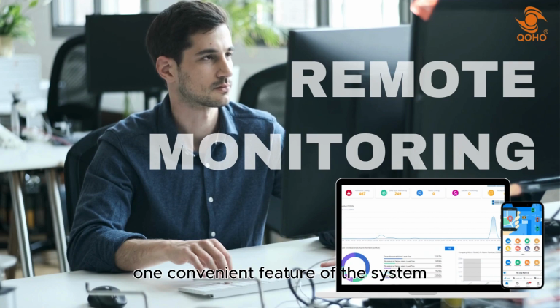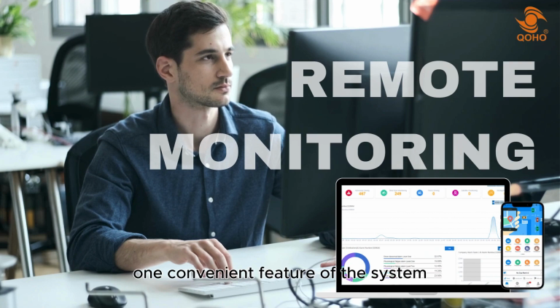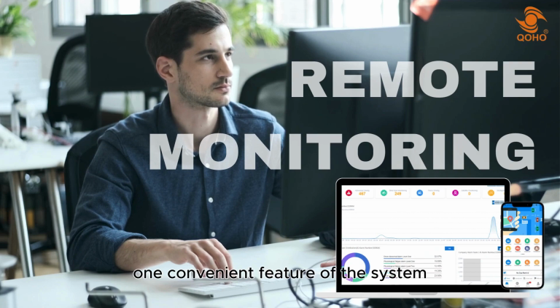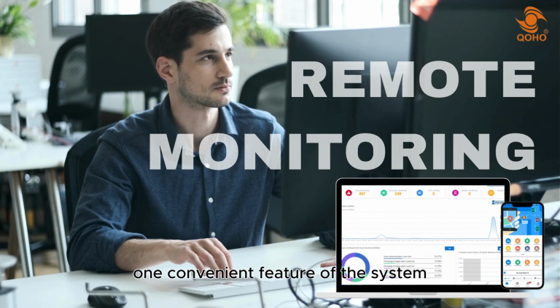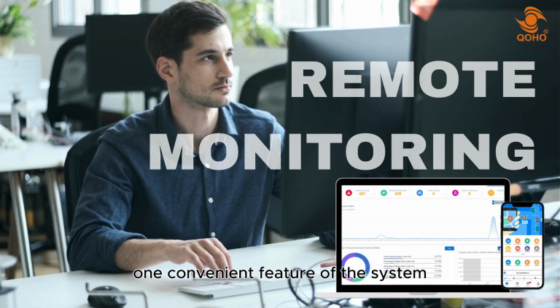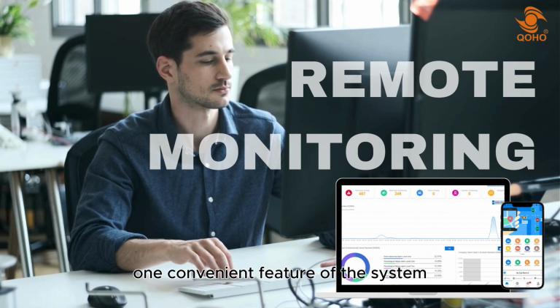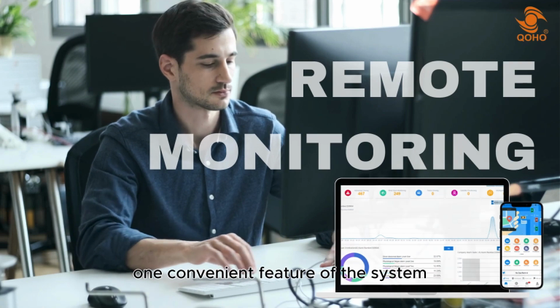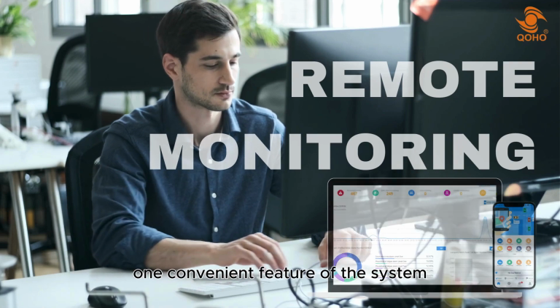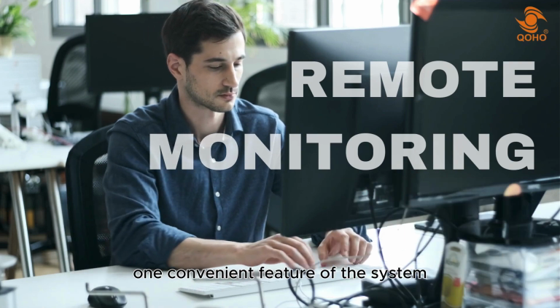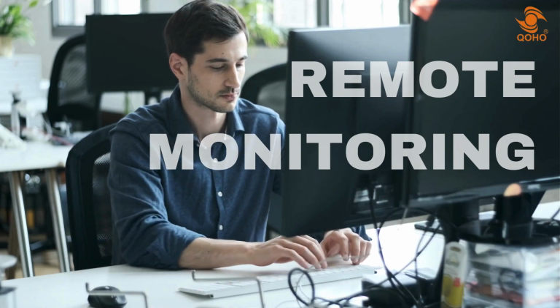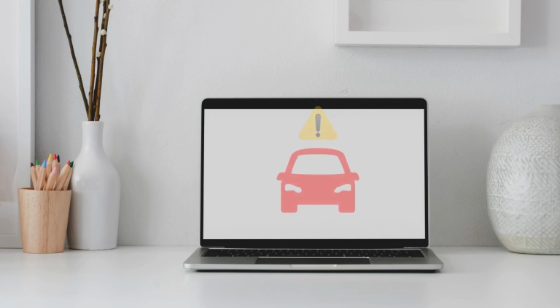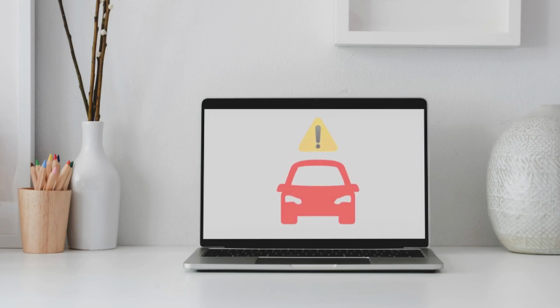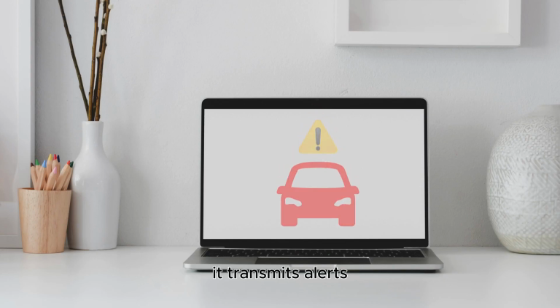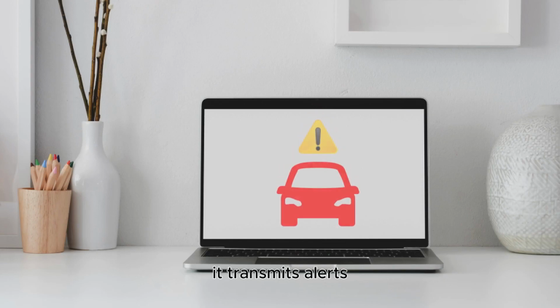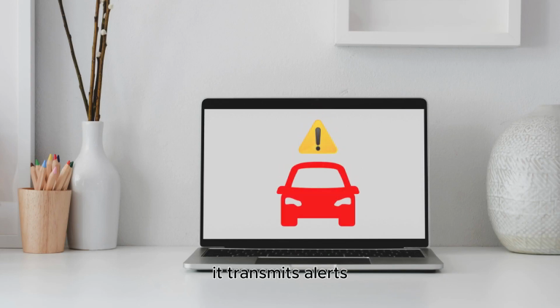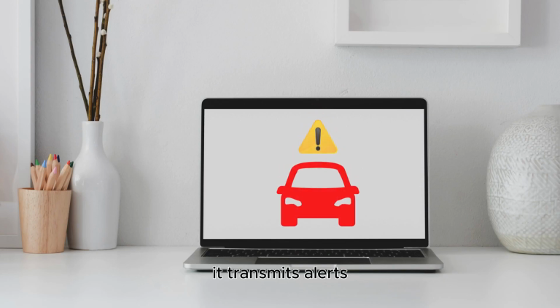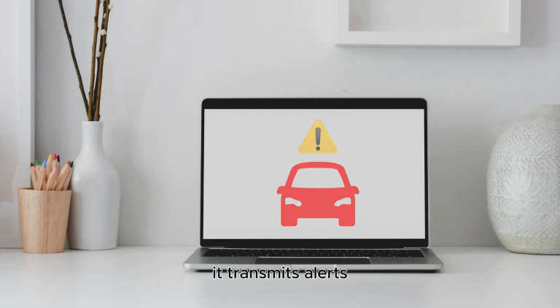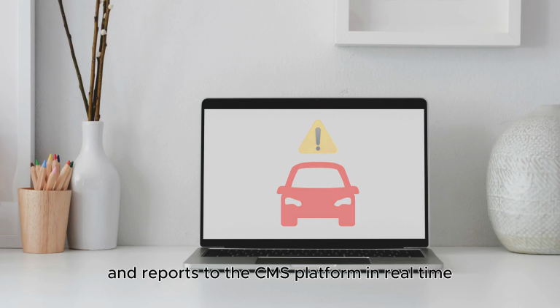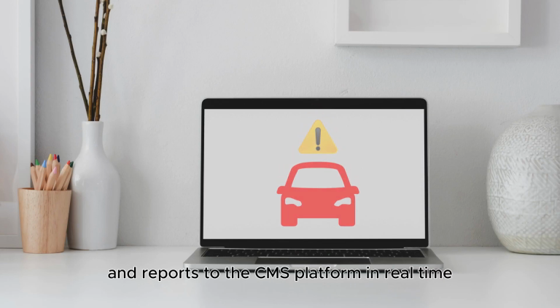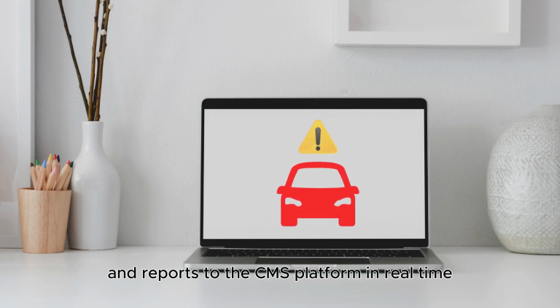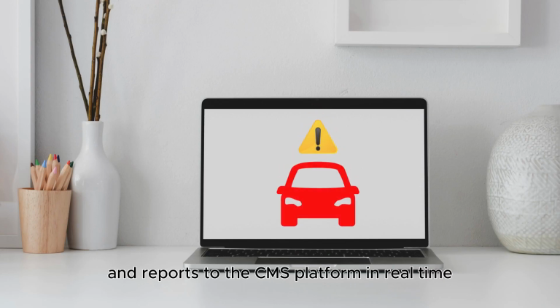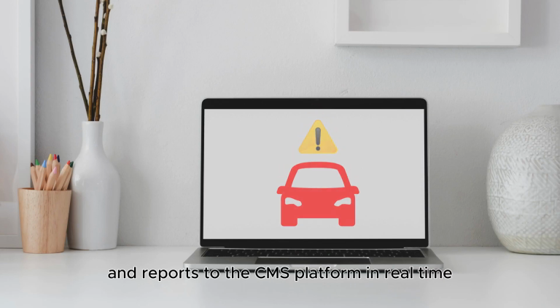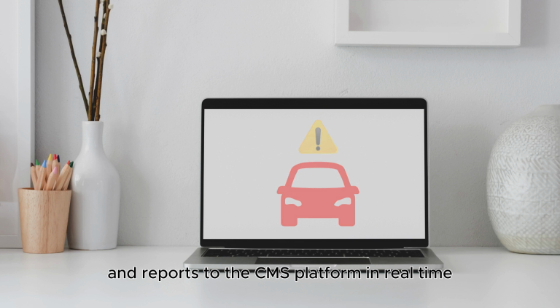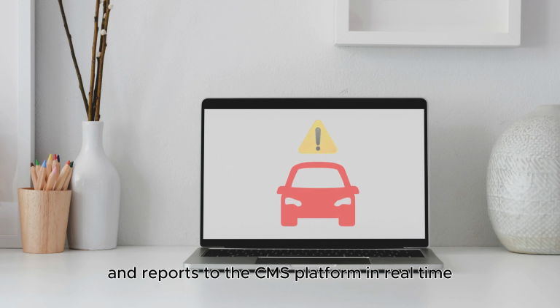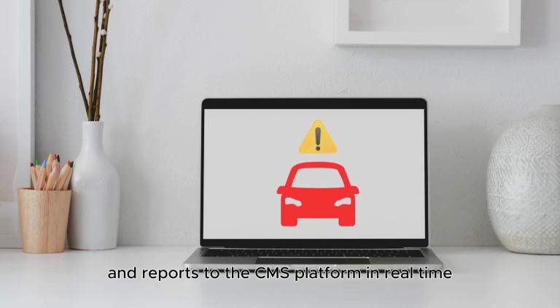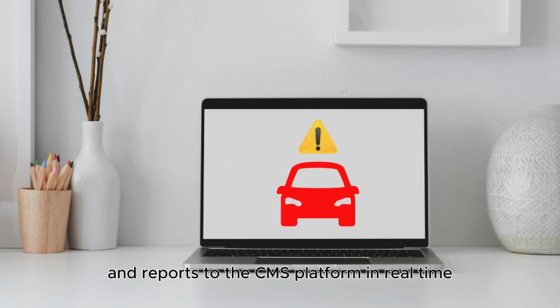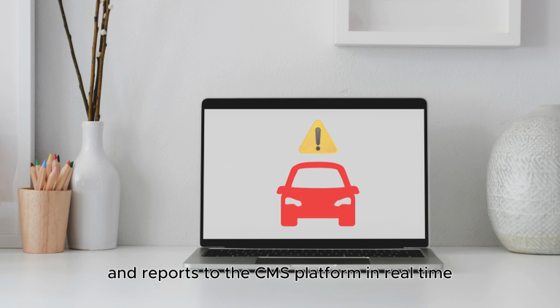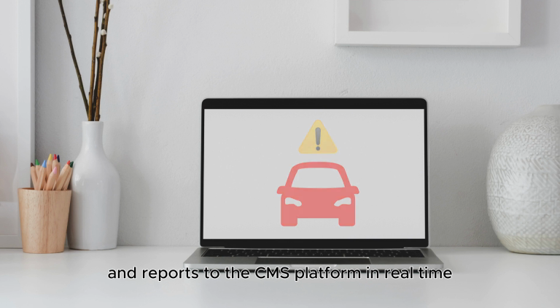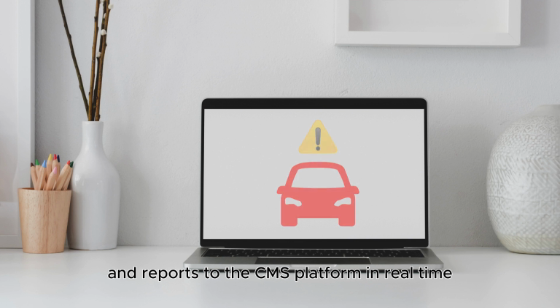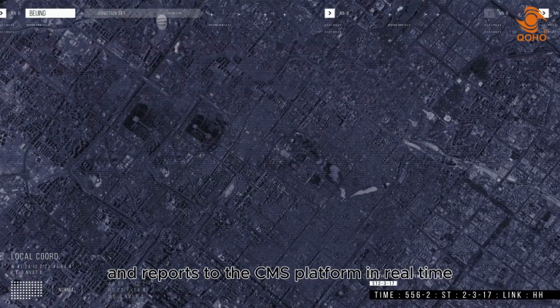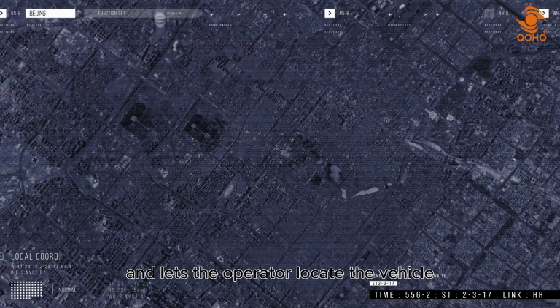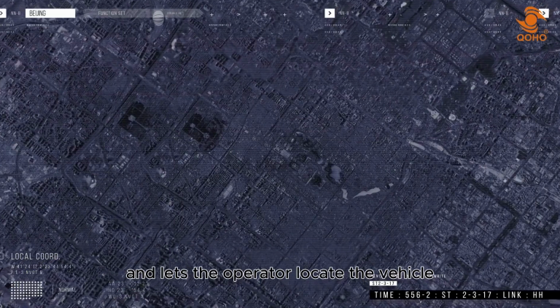Remote monitoring is also one convenient feature of the system. It transmits alerts and reports to the CMS platform in real time, and lets the operator locate the vehicle anytime and anywhere.